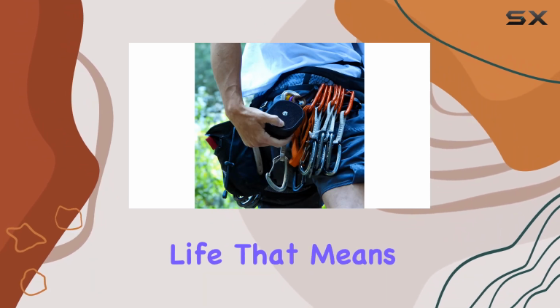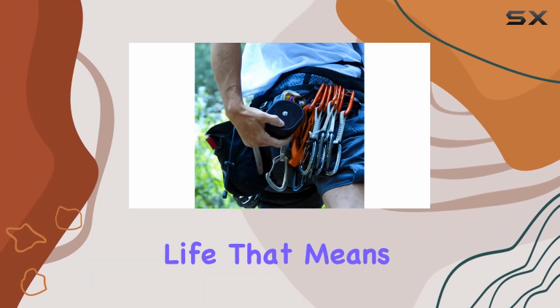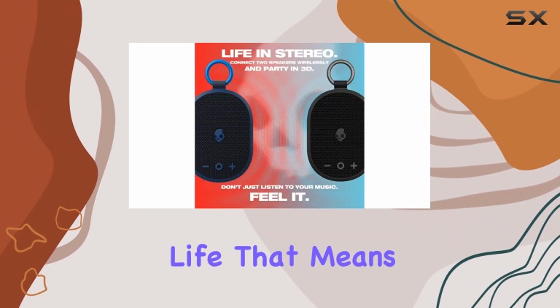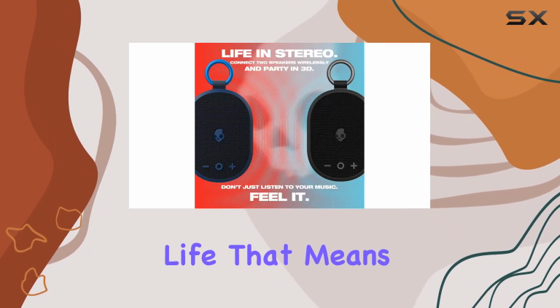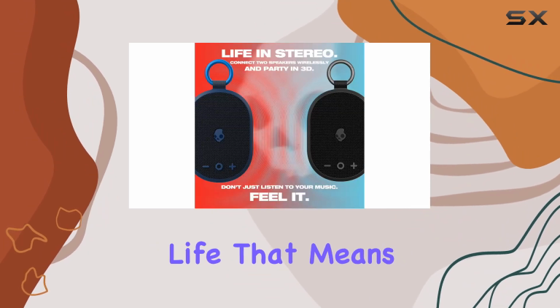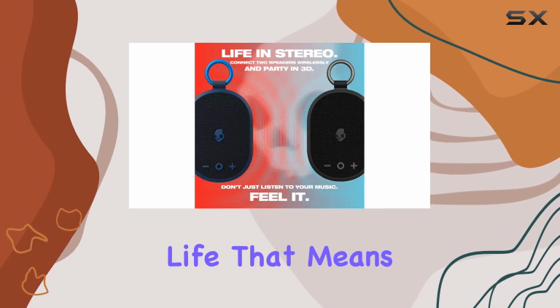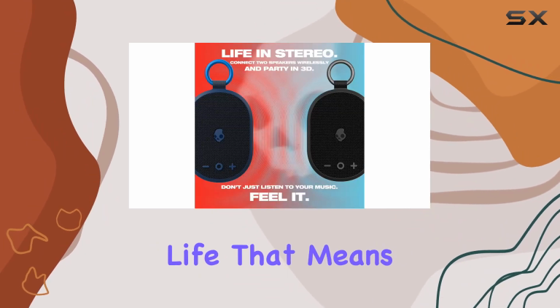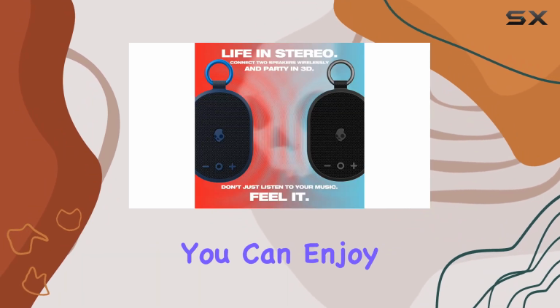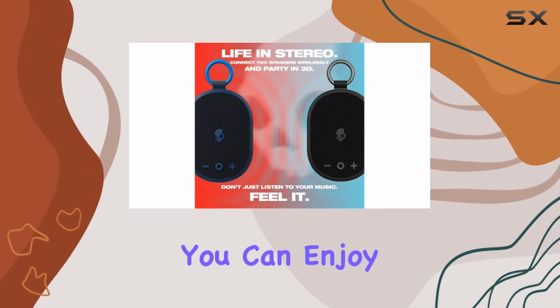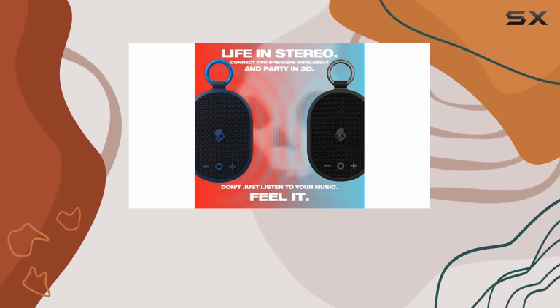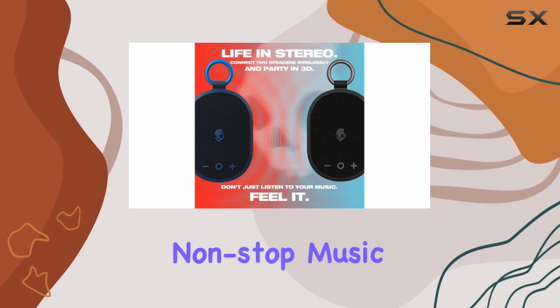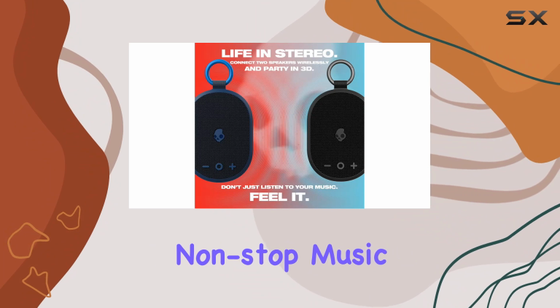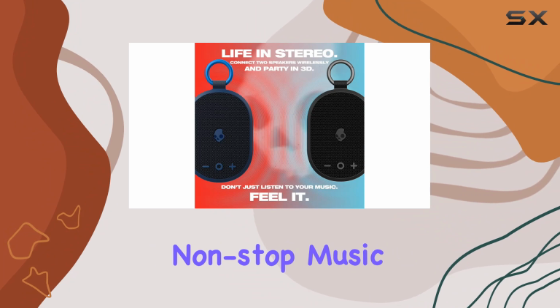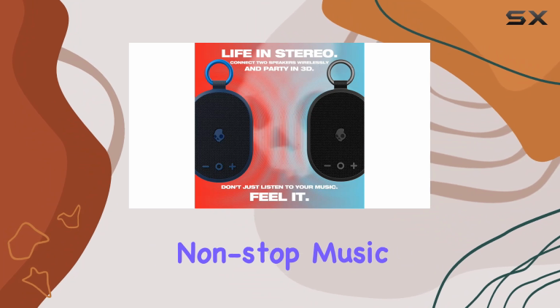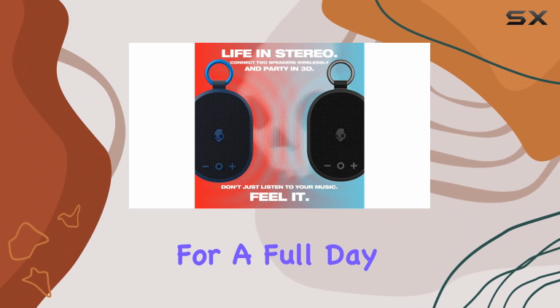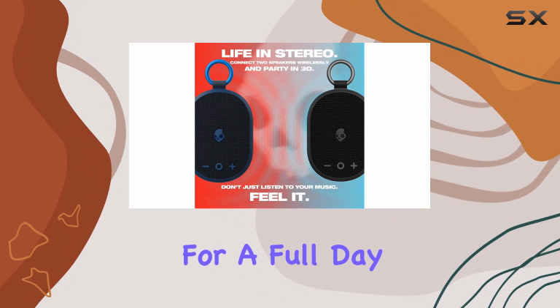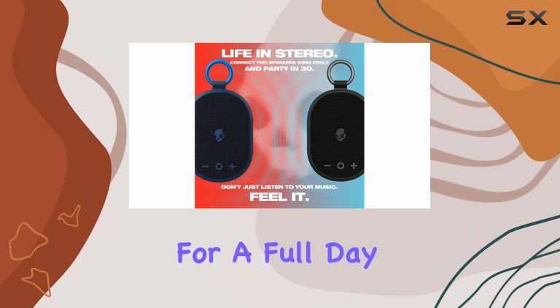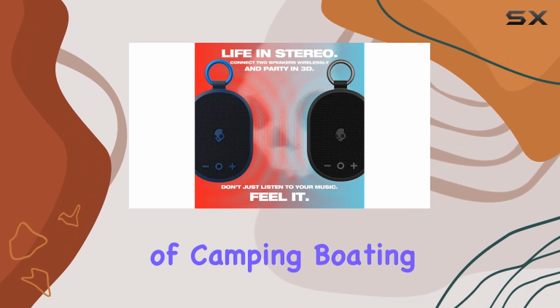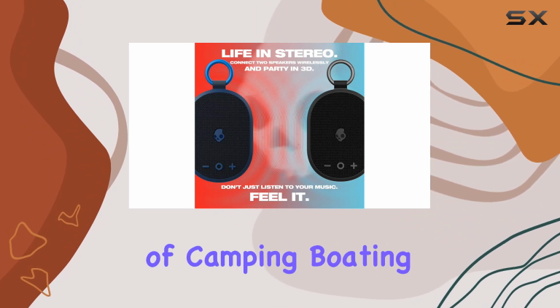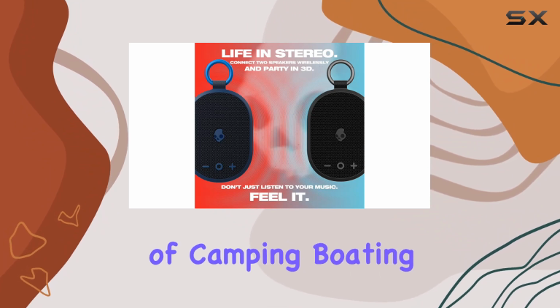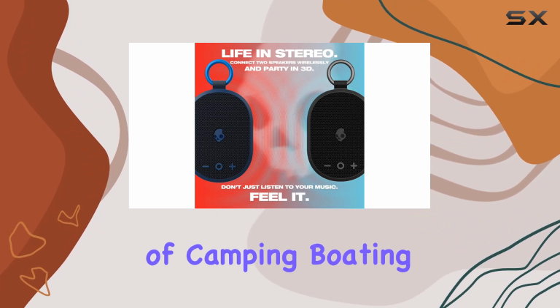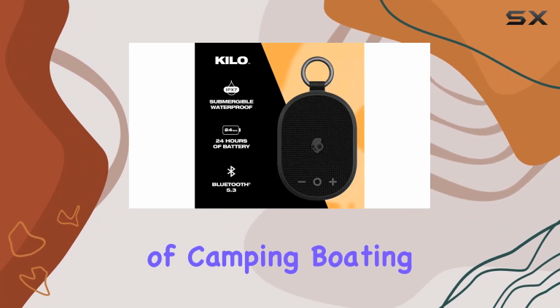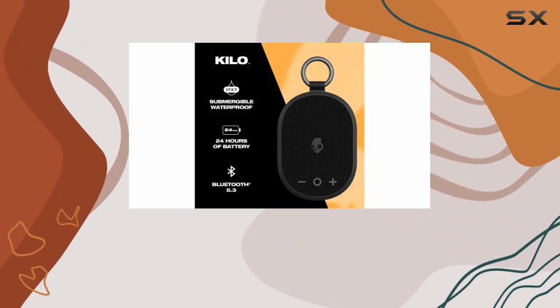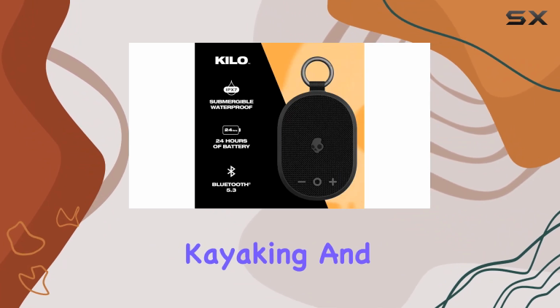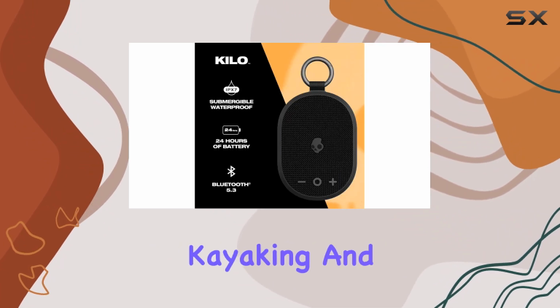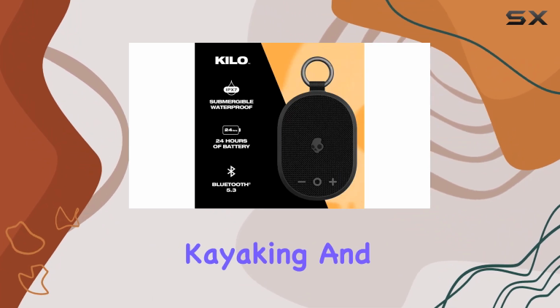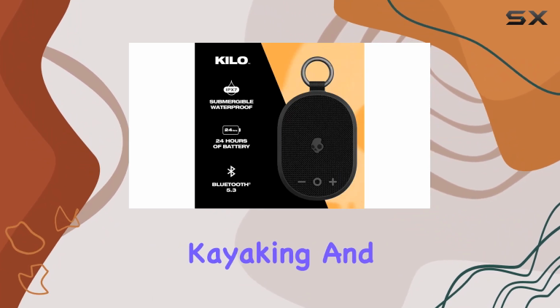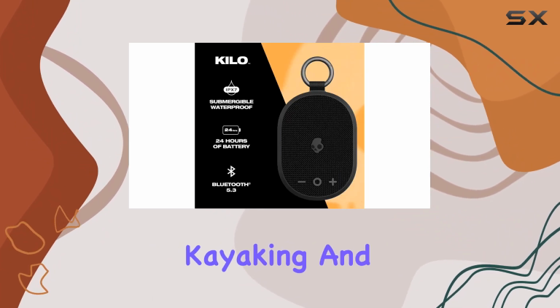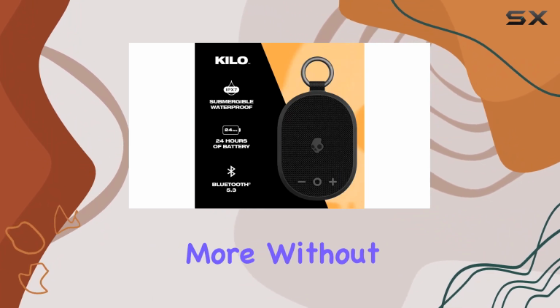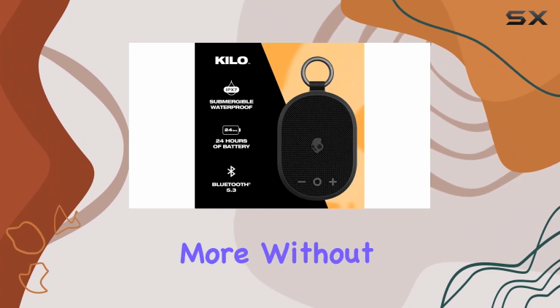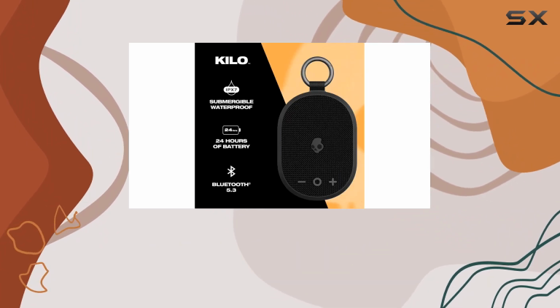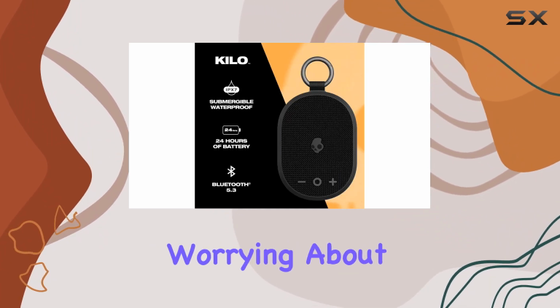But what about battery life? The Kilo speaker has you covered with an impressive 24-hour battery life. That means you can enjoy non-stop music for a full day of camping, boating, kayaking, and more without worrying about running out of juice.